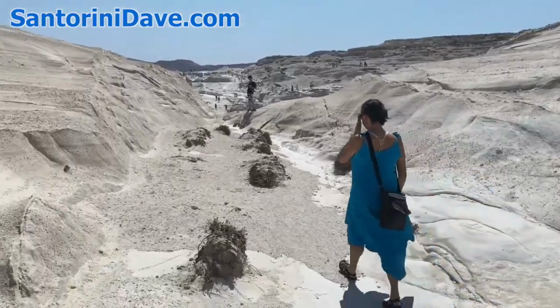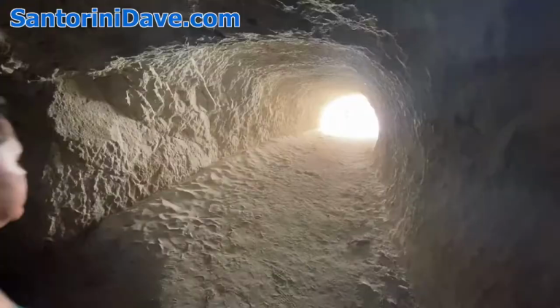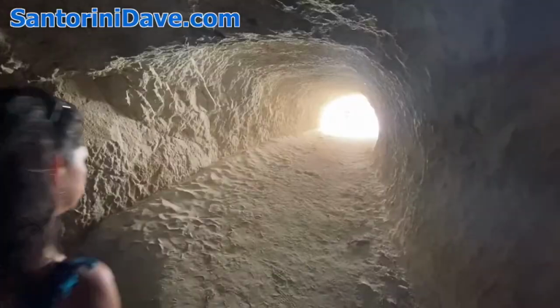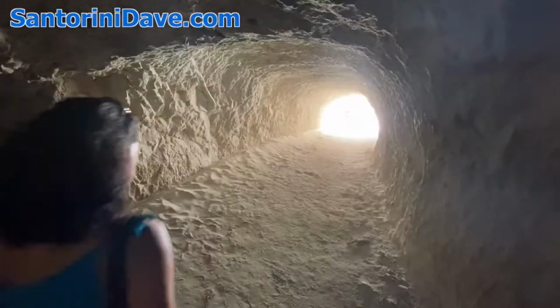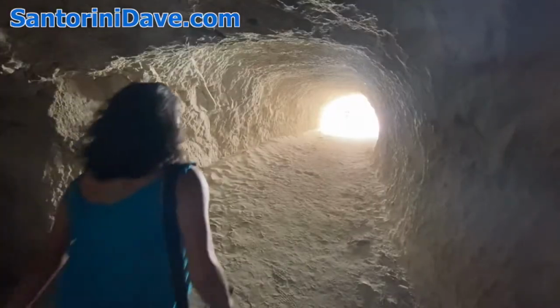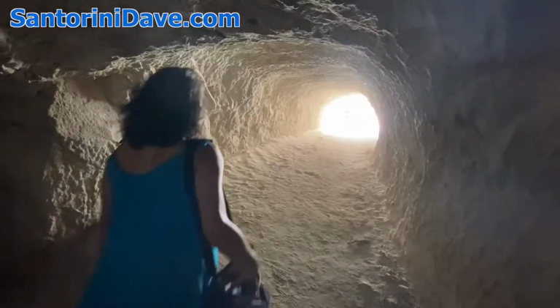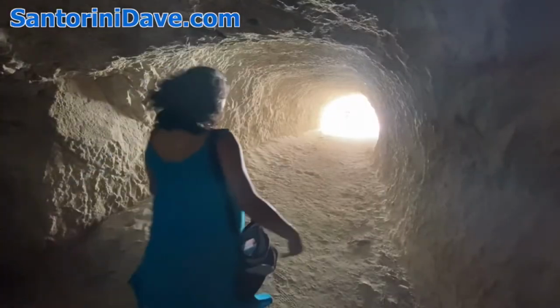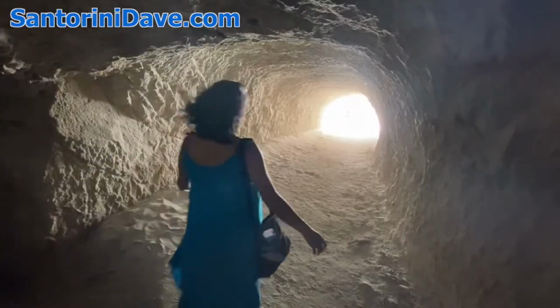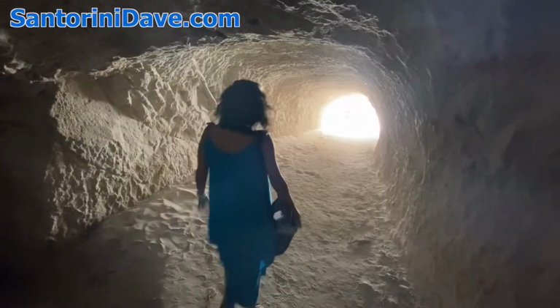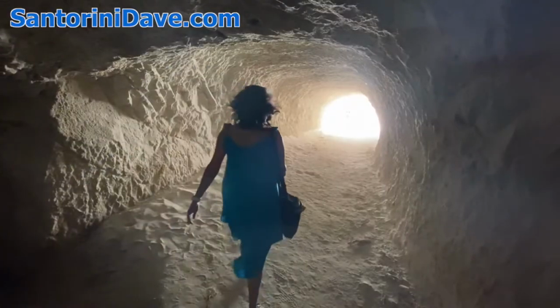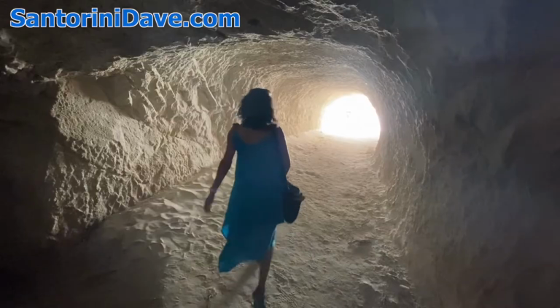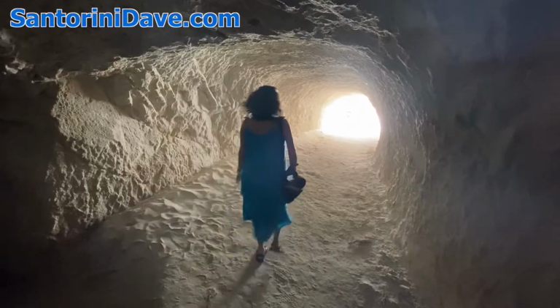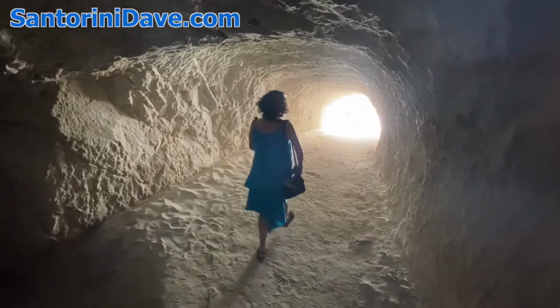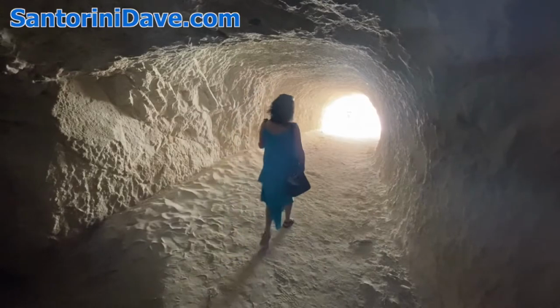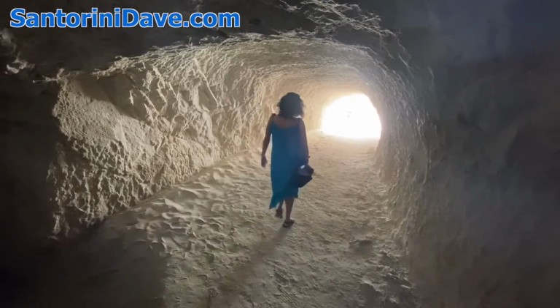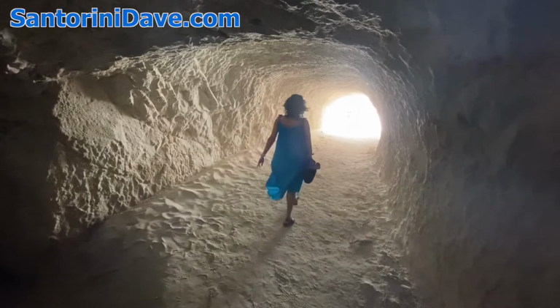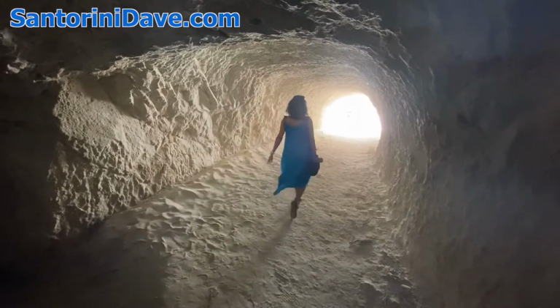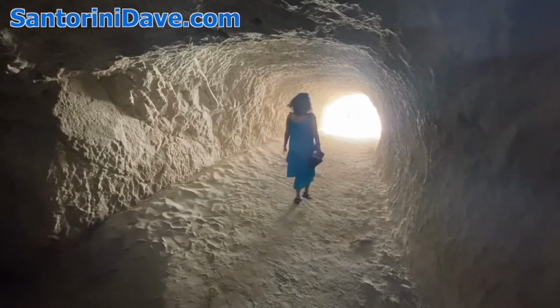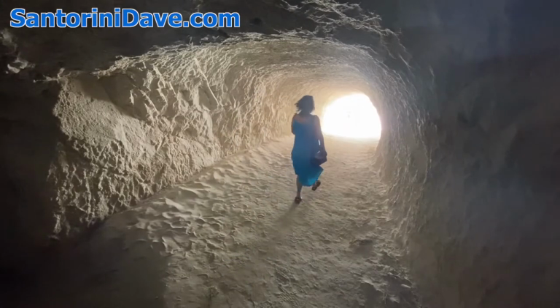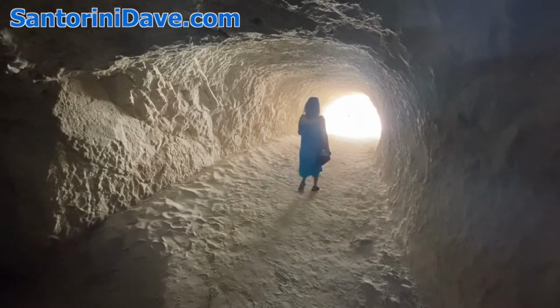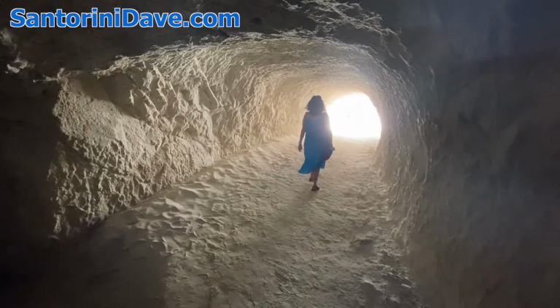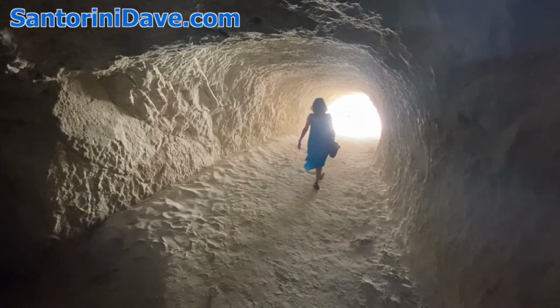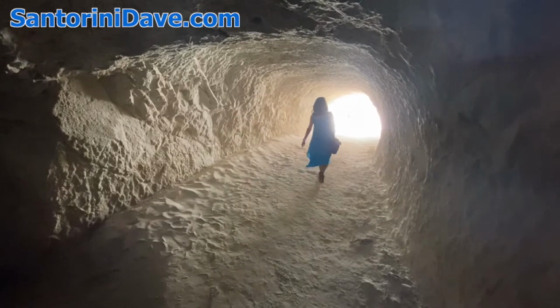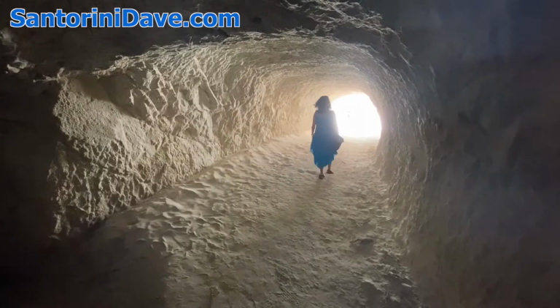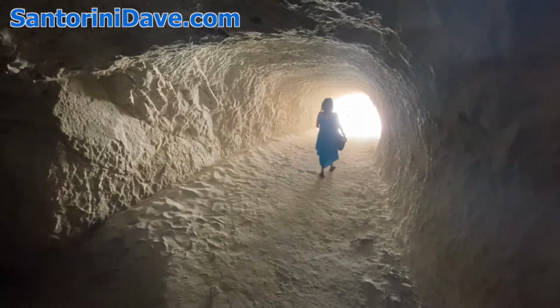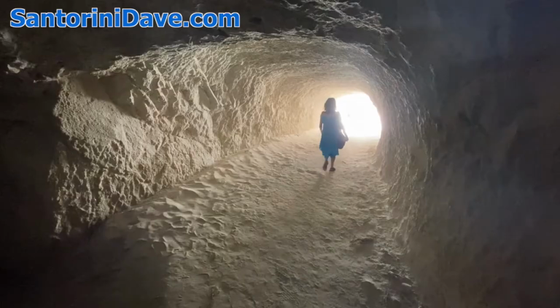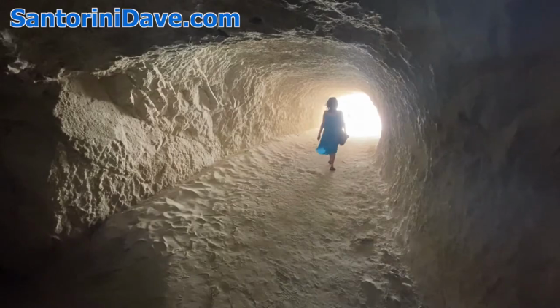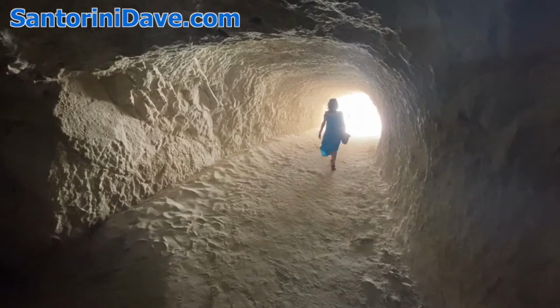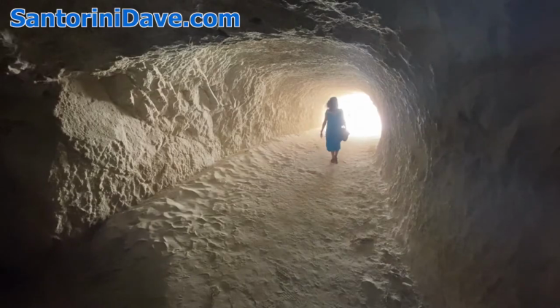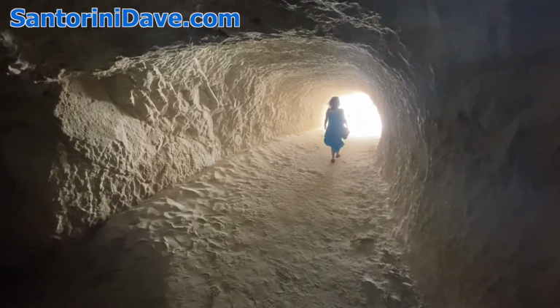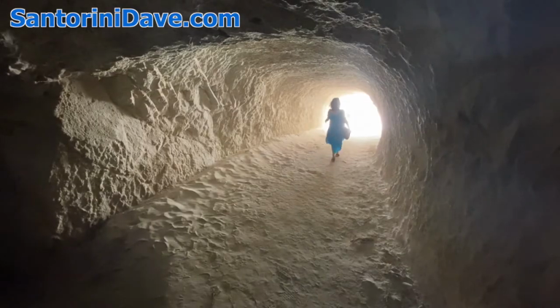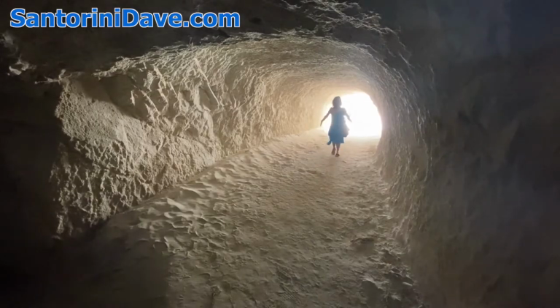Down below, there are also a series of dark, funky caves to explore that you can access from just behind the beach.